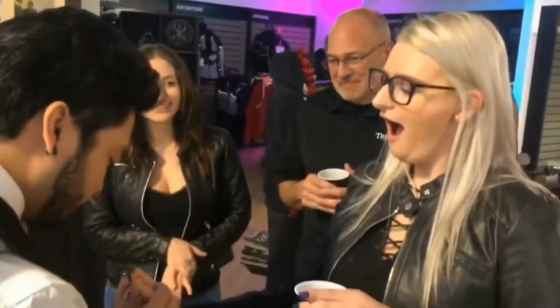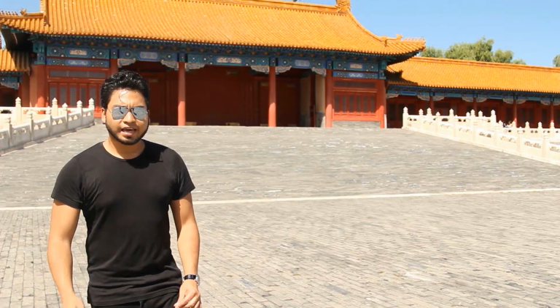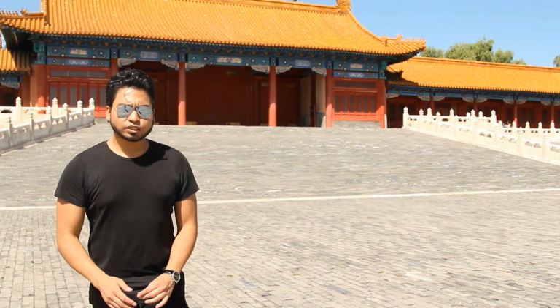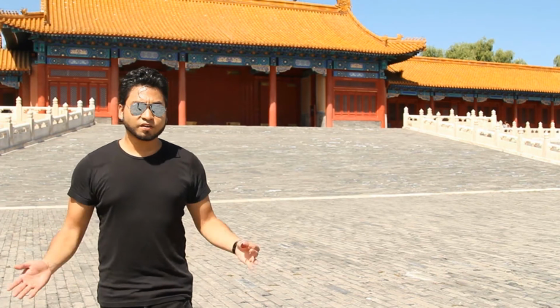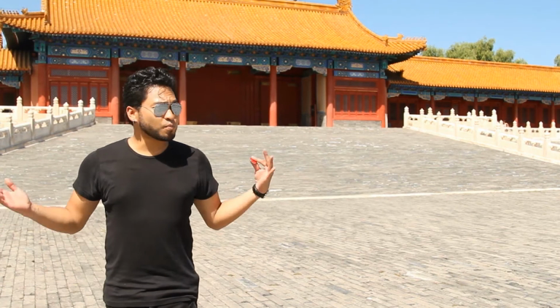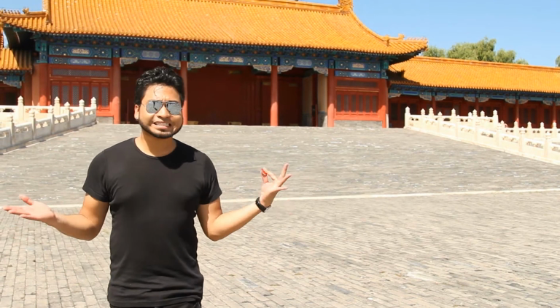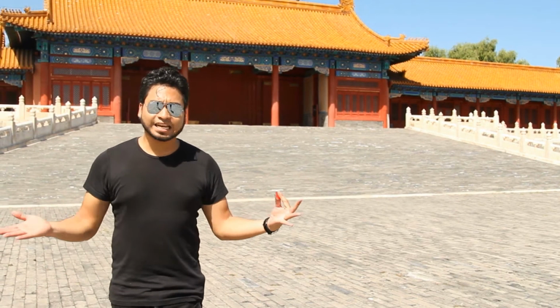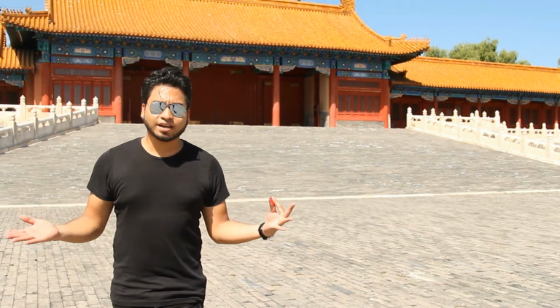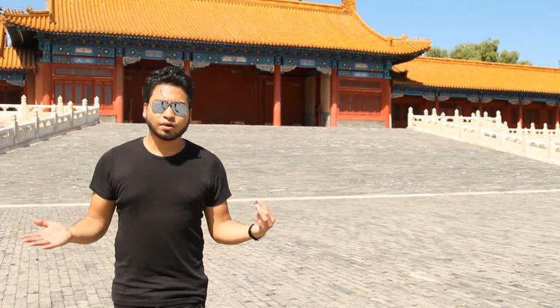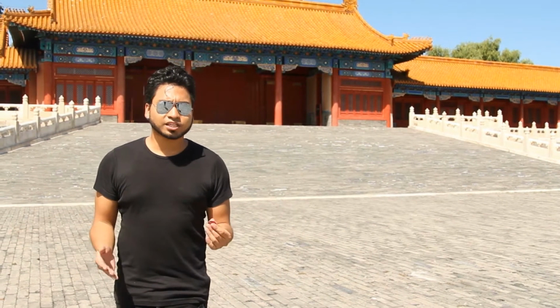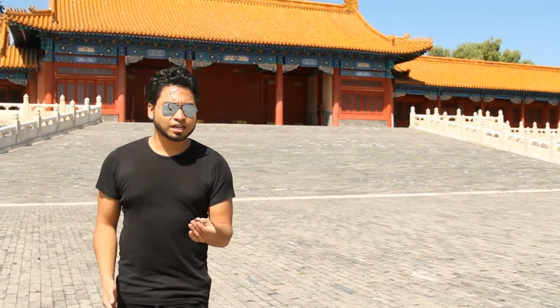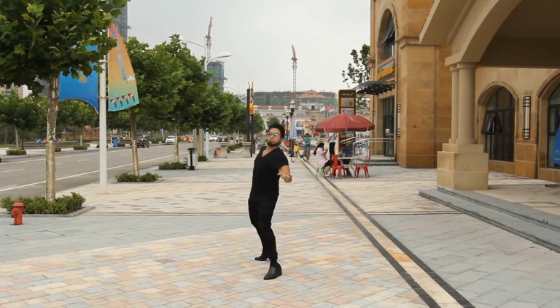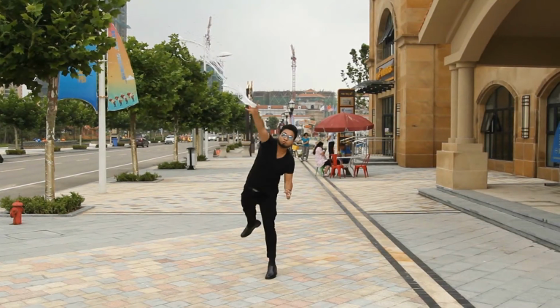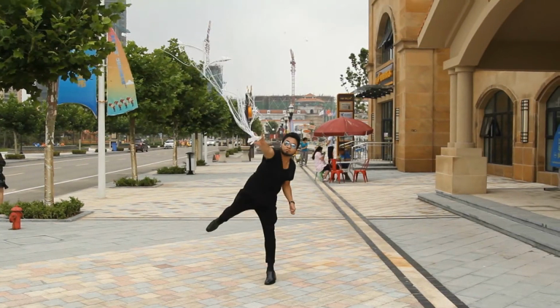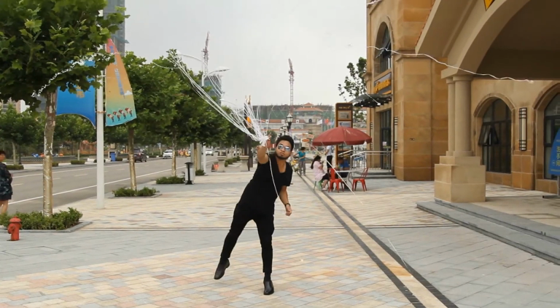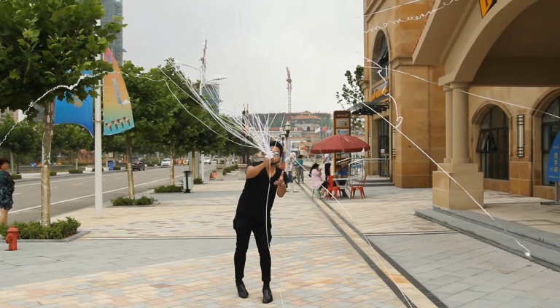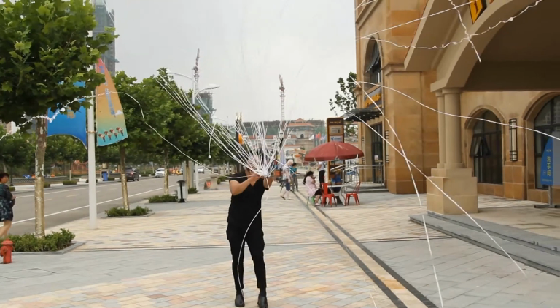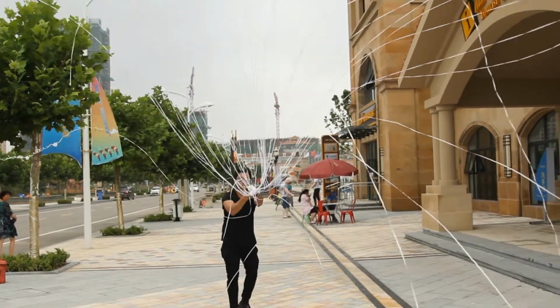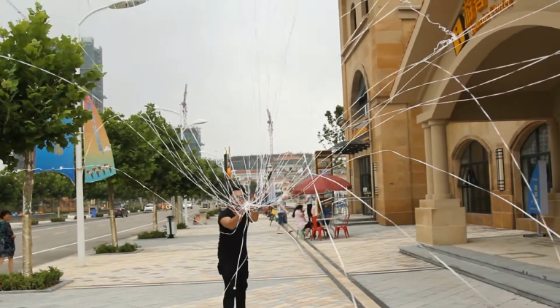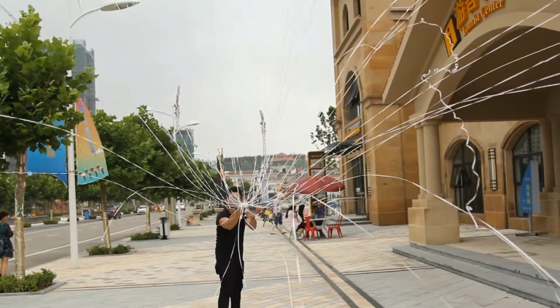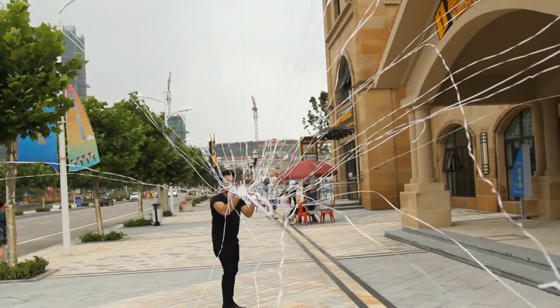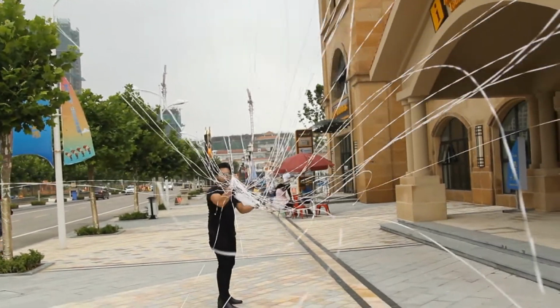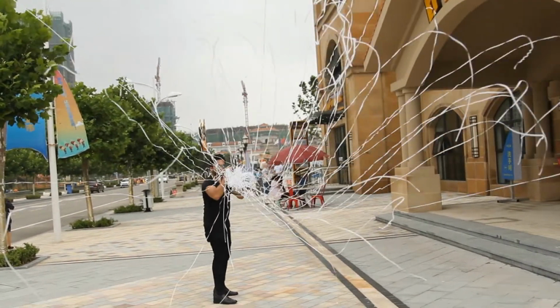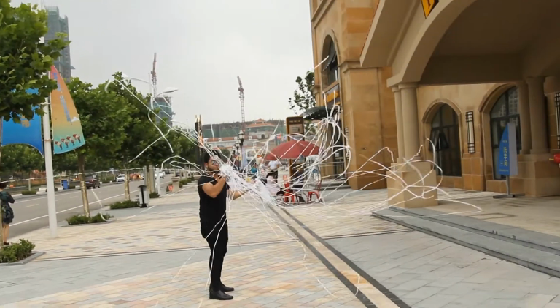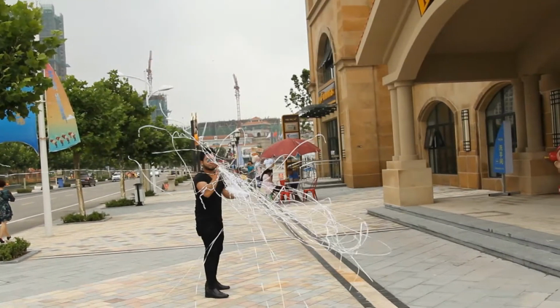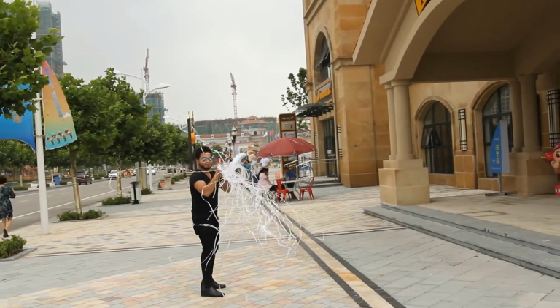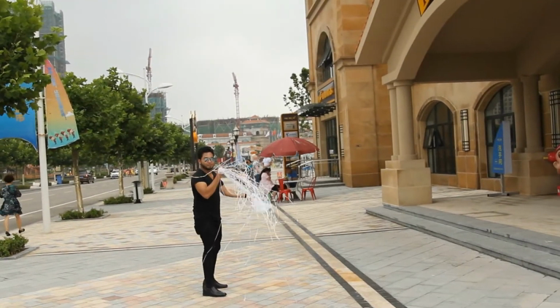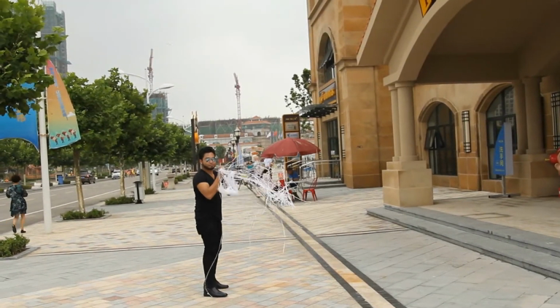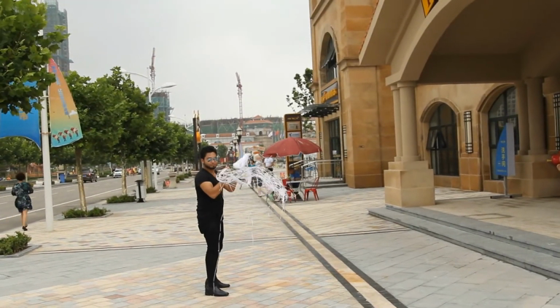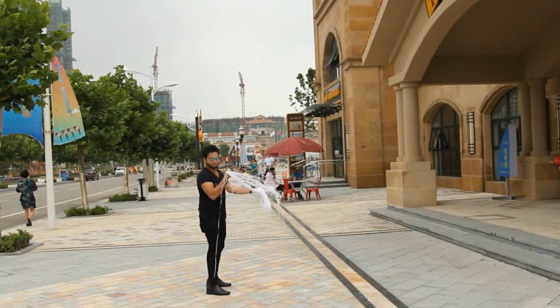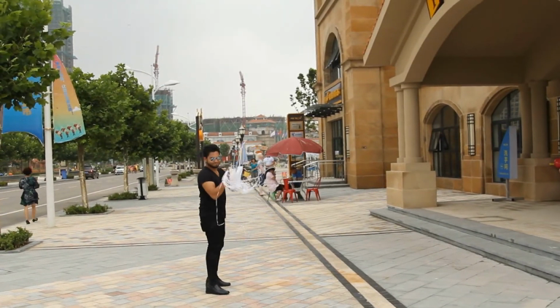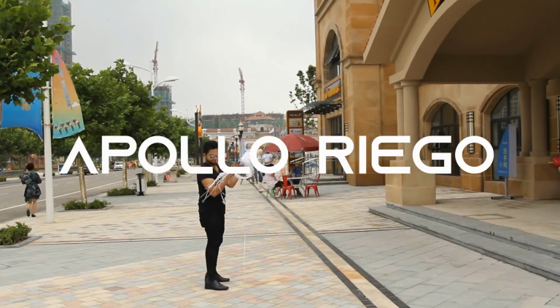Hey guys, we're in the Forbidden City right now in China. I love that so much.